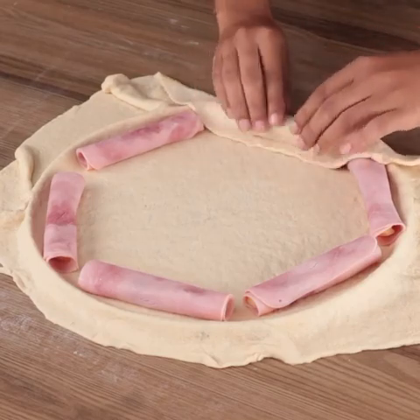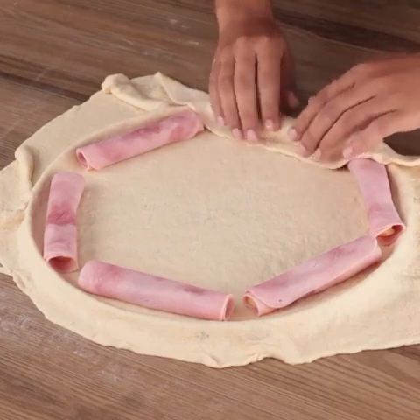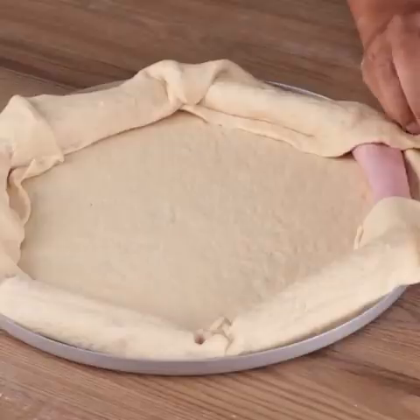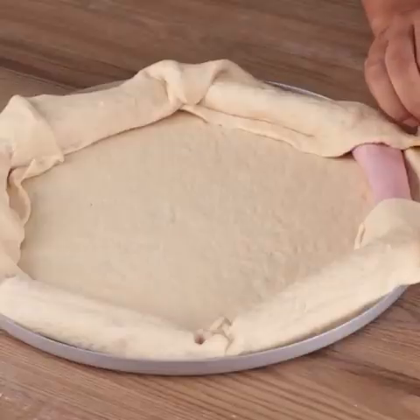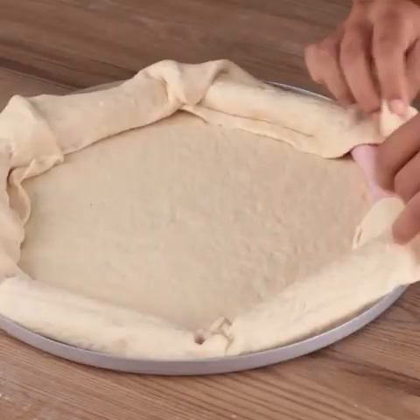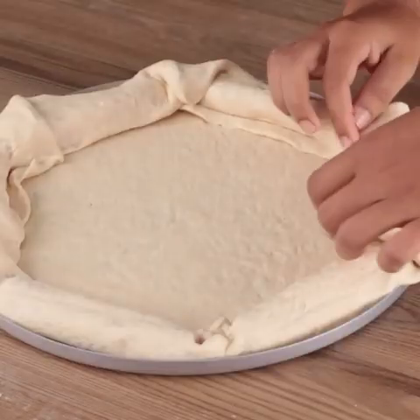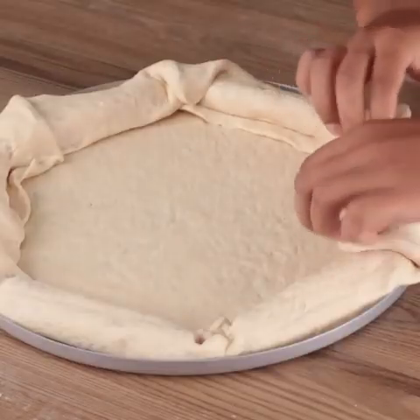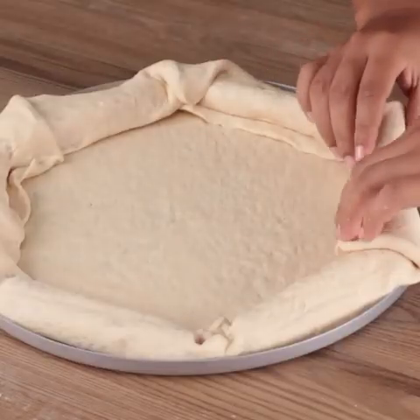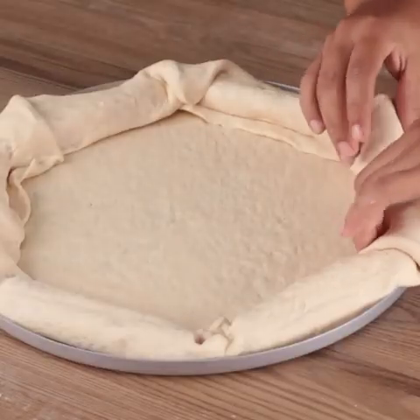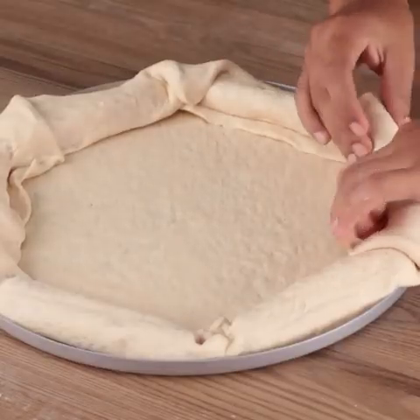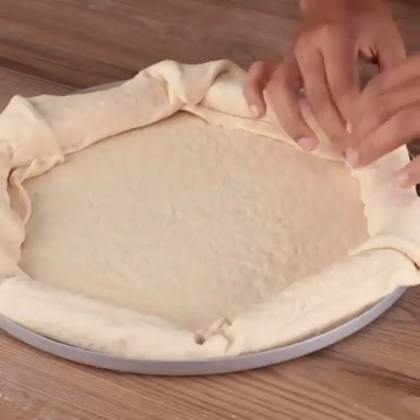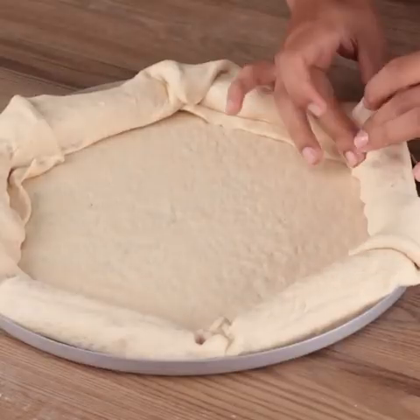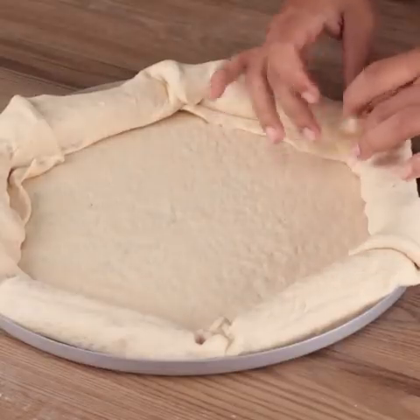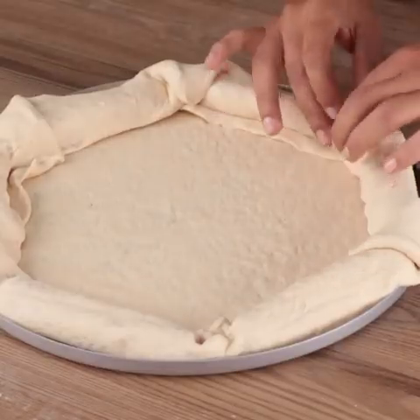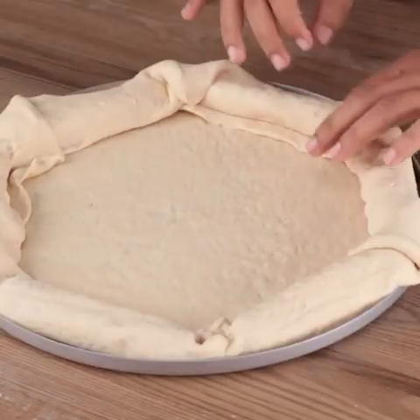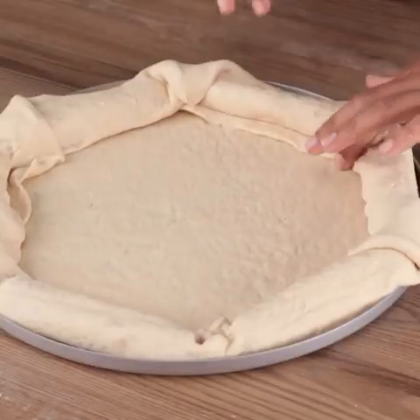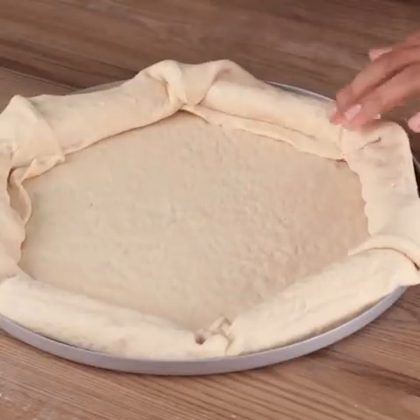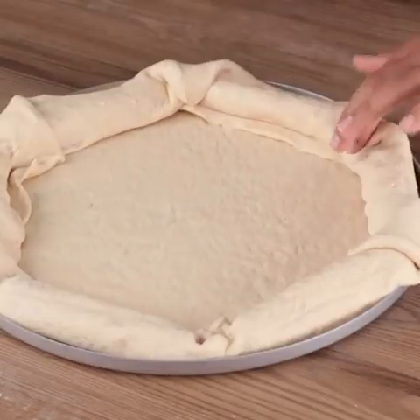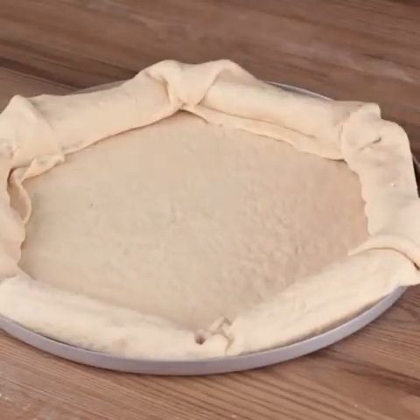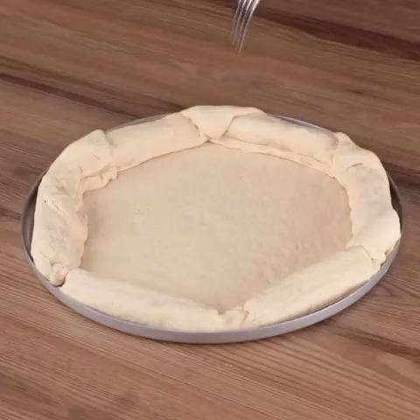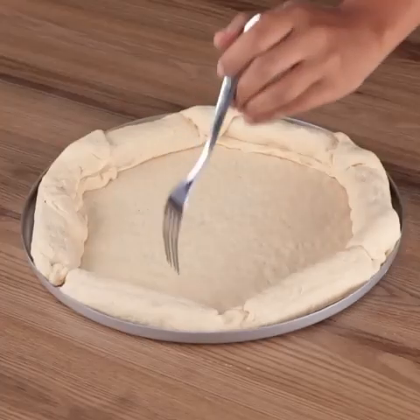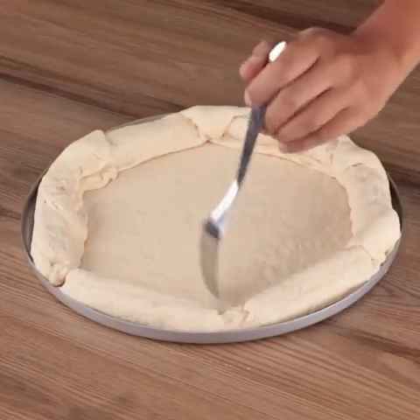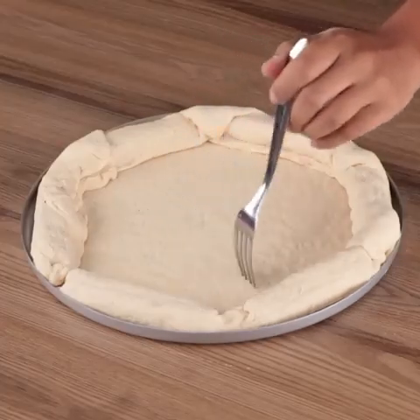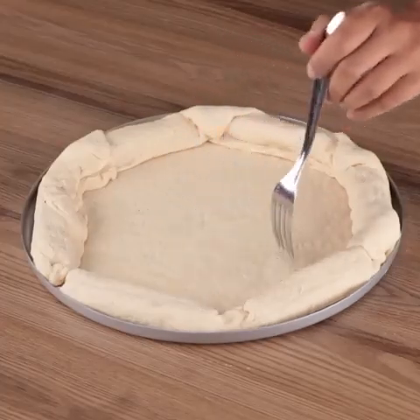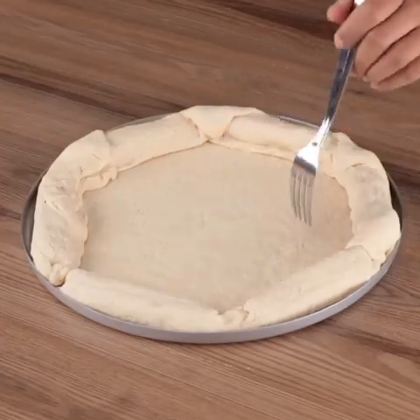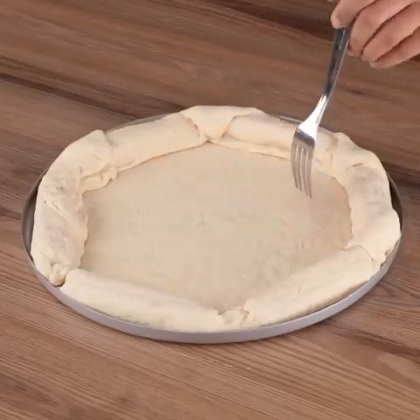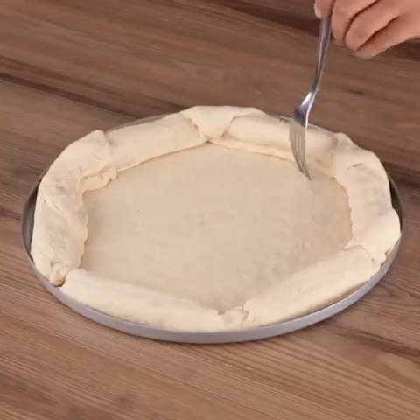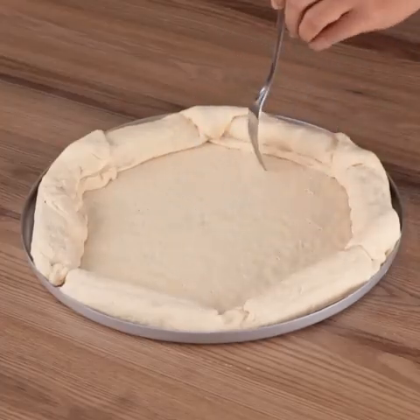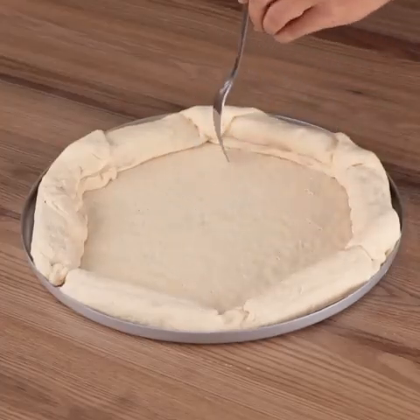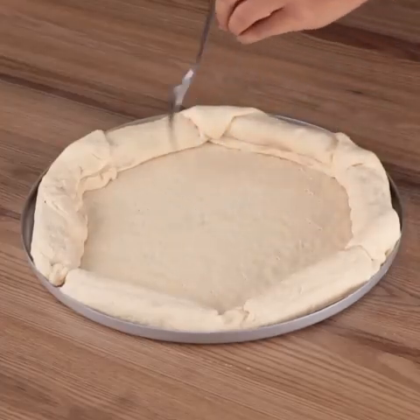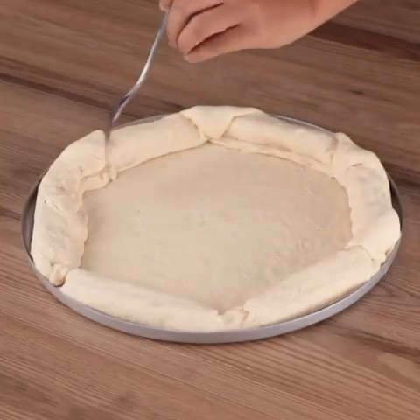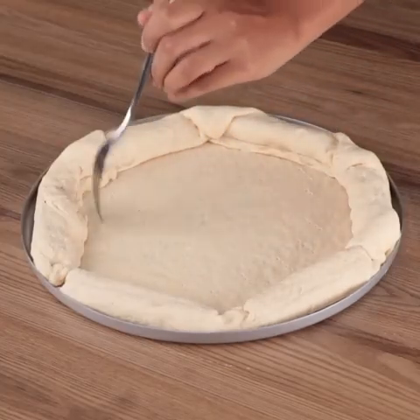And if you're still watching this video, you're loving our recipe. So write in the comments: I love pizza!